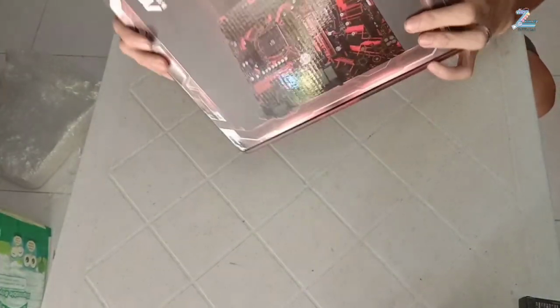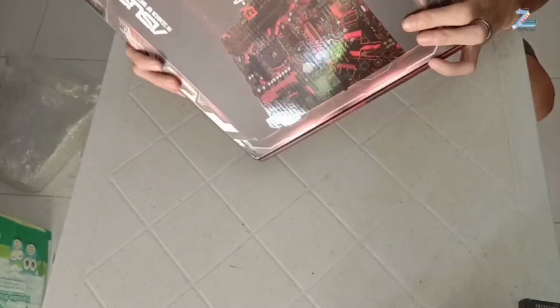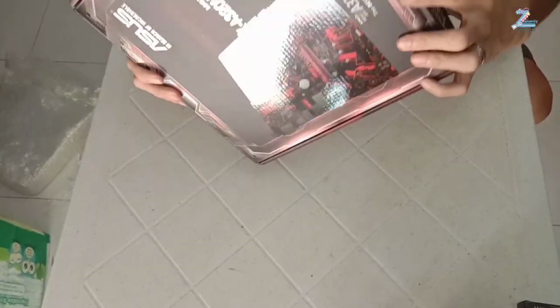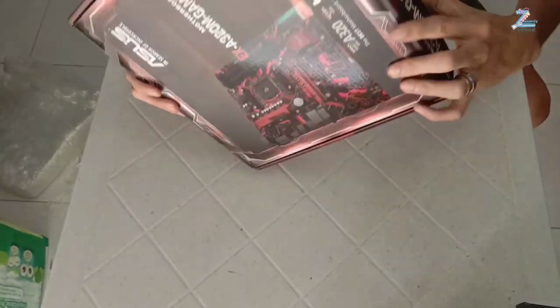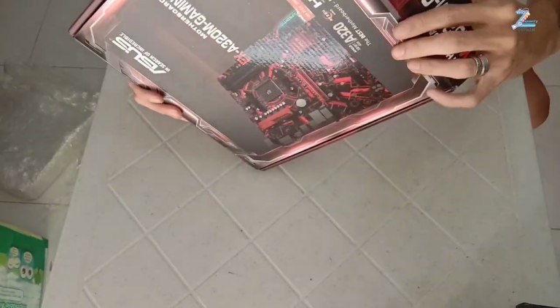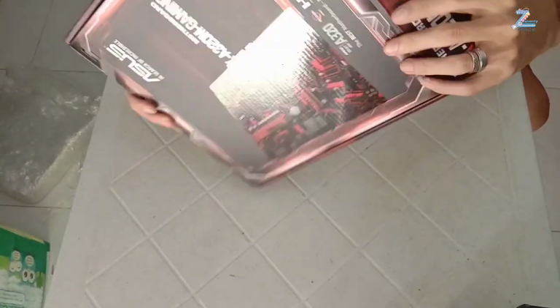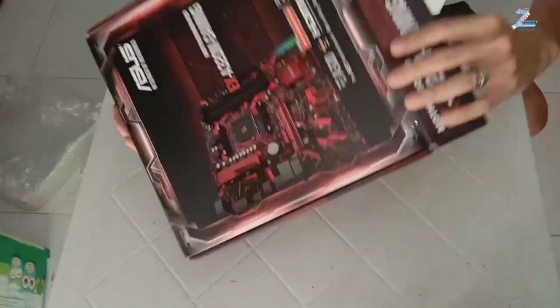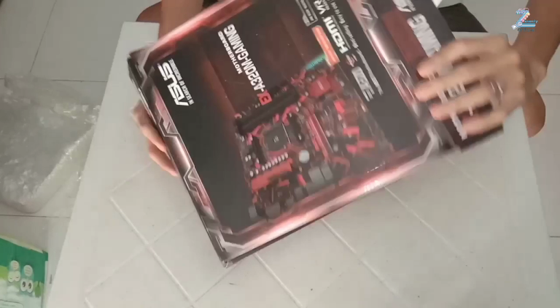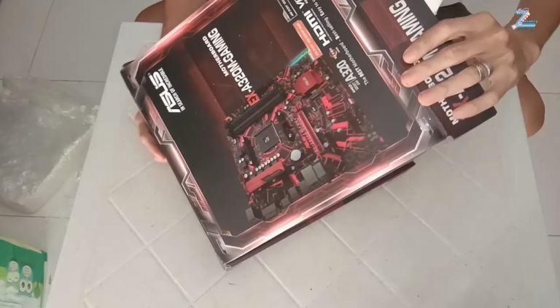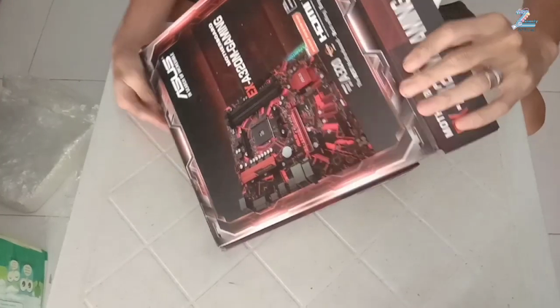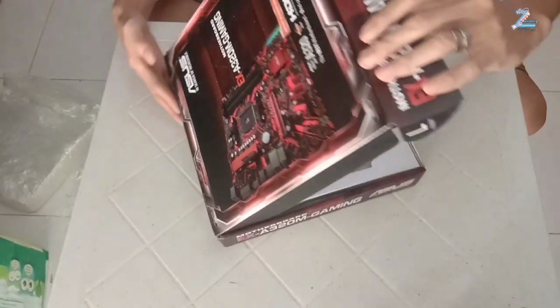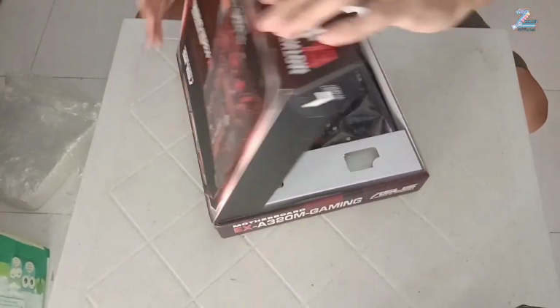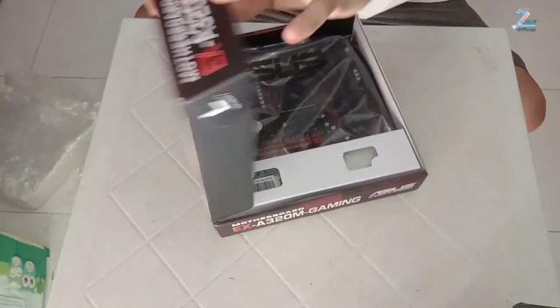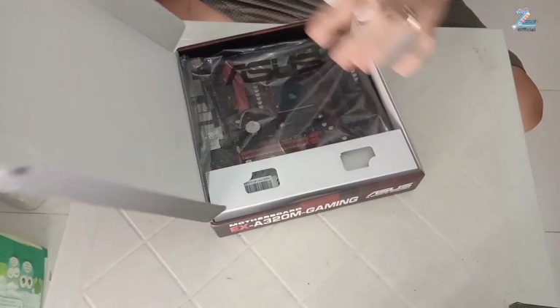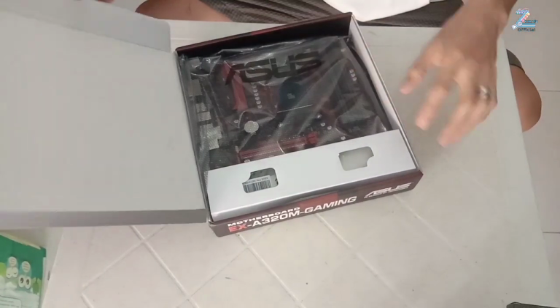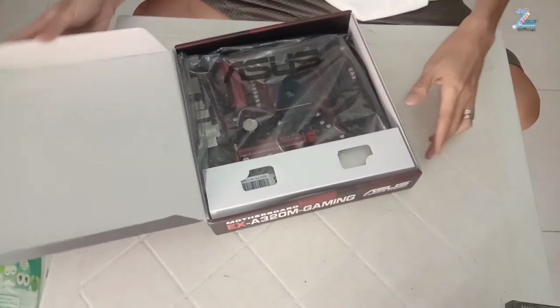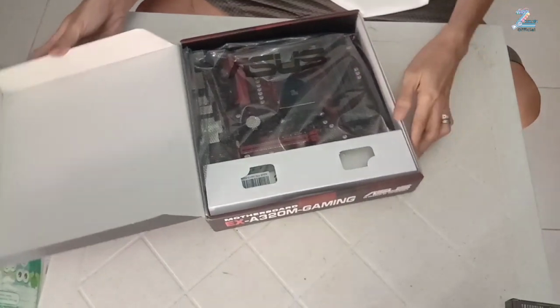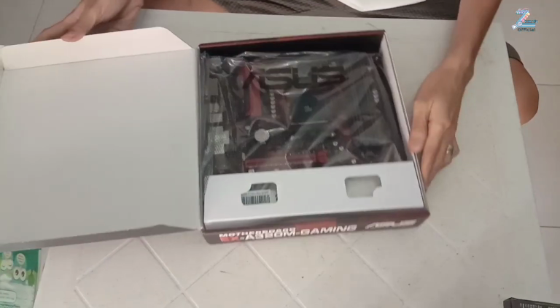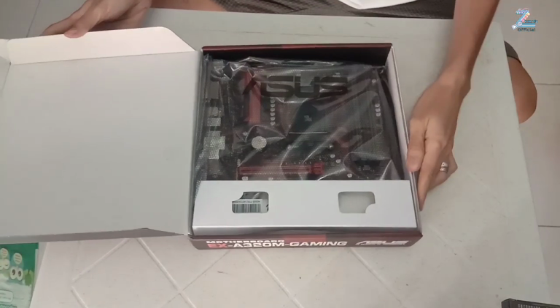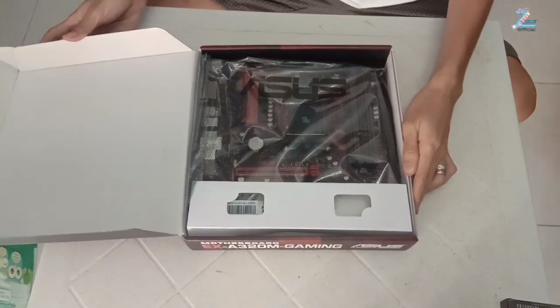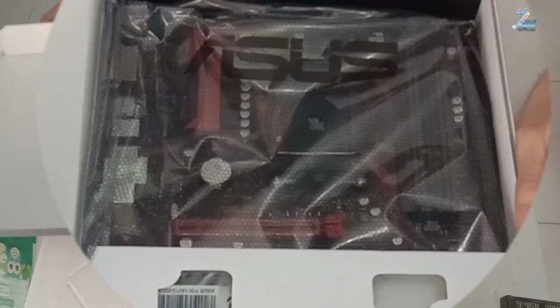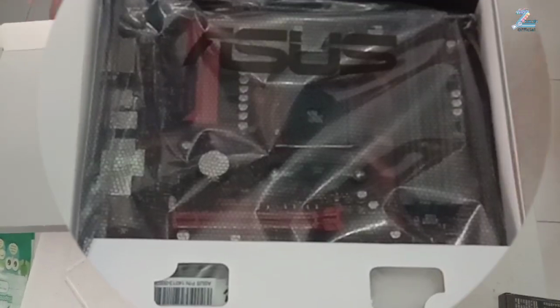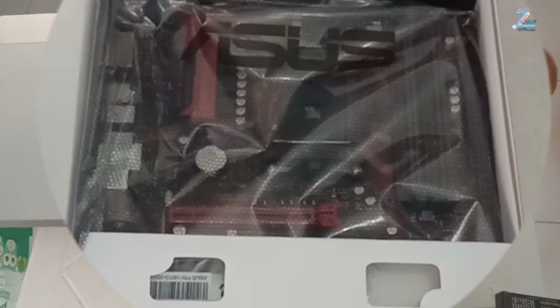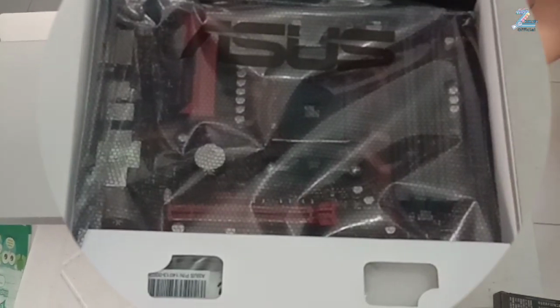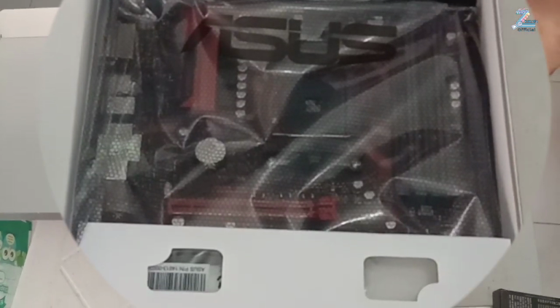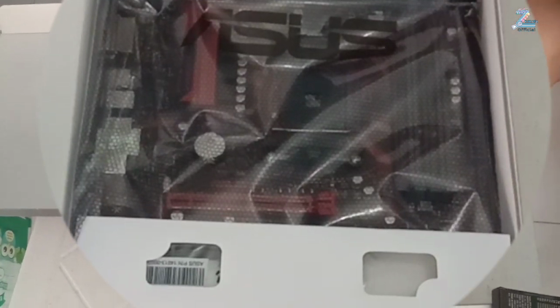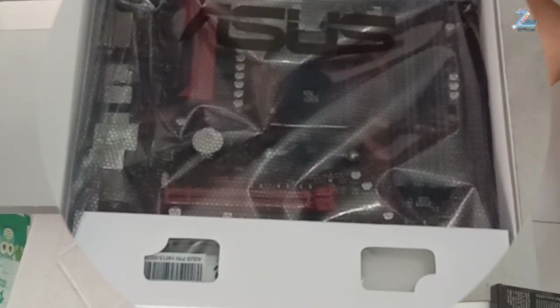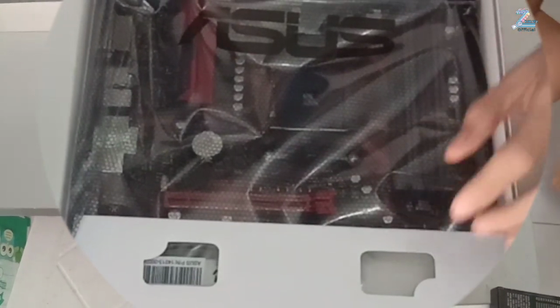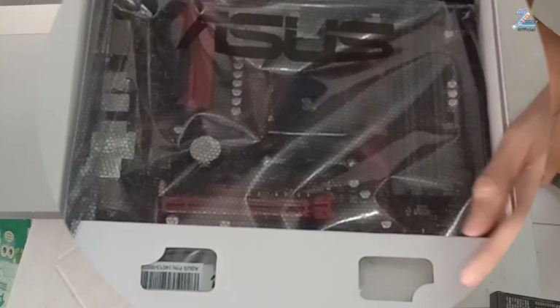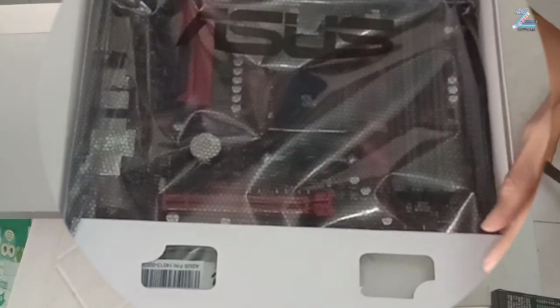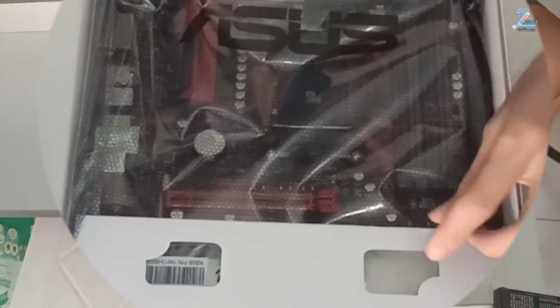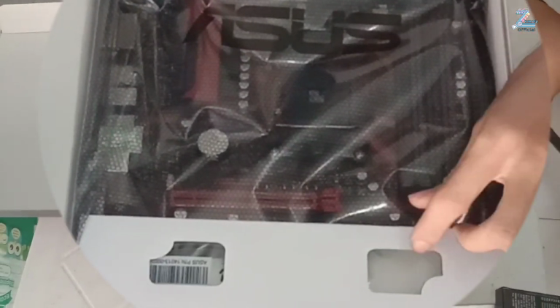And as always, make sure you choose a model that satisfies your needs for the foreseeable future.